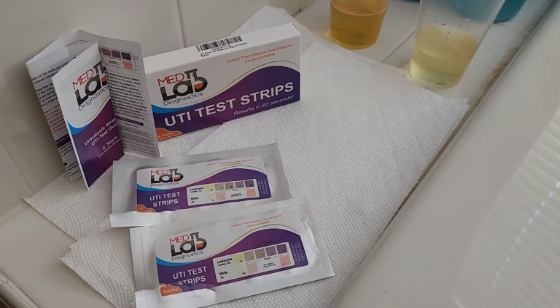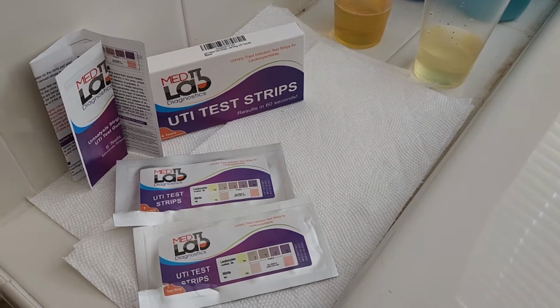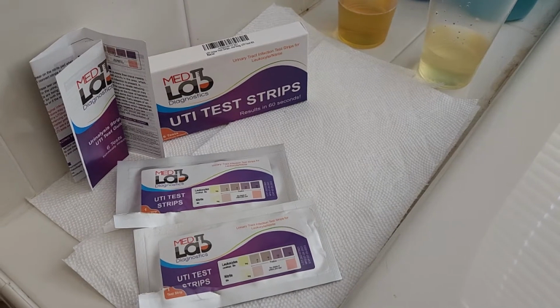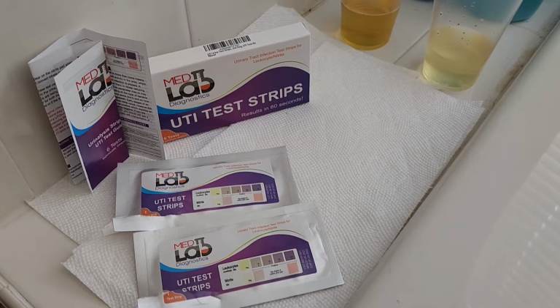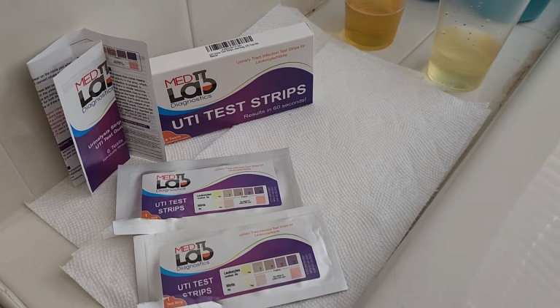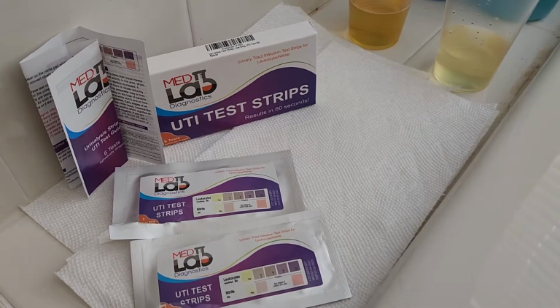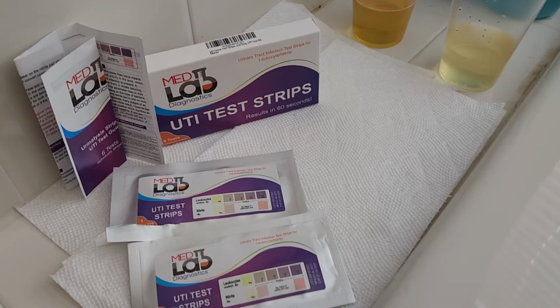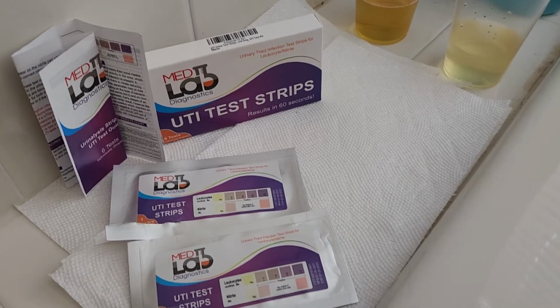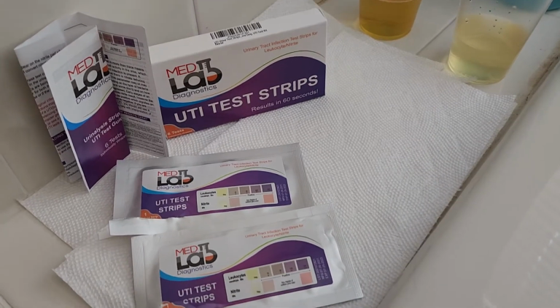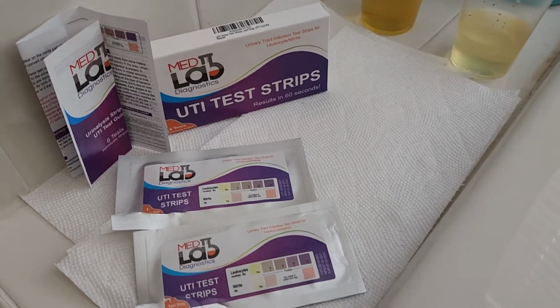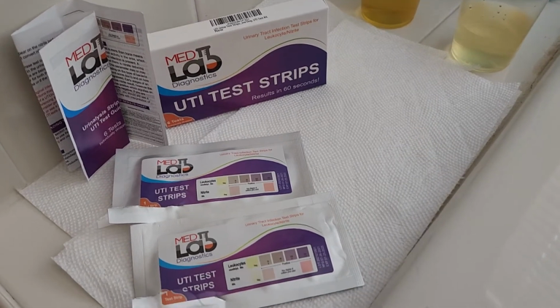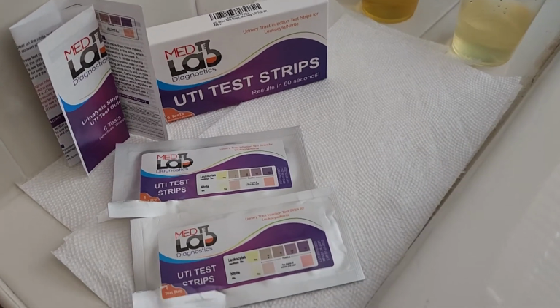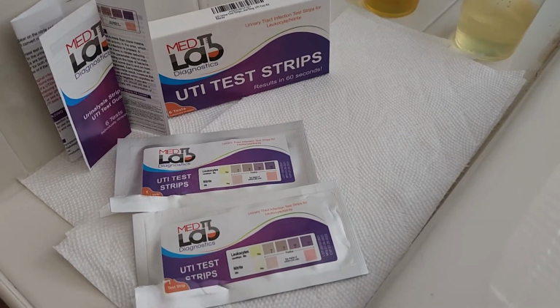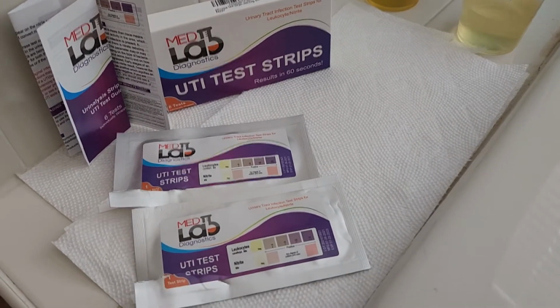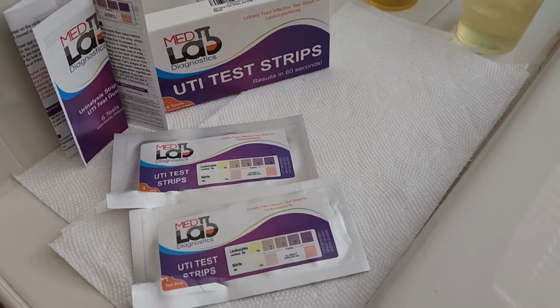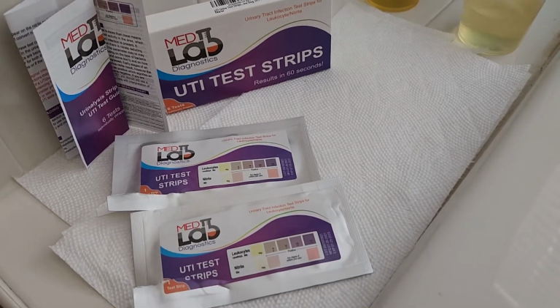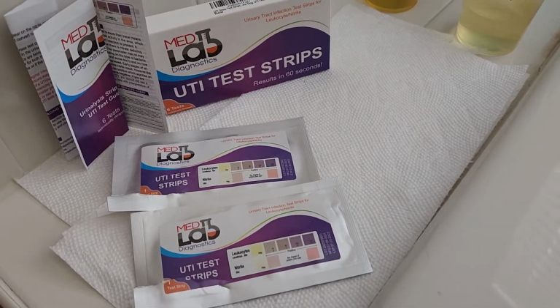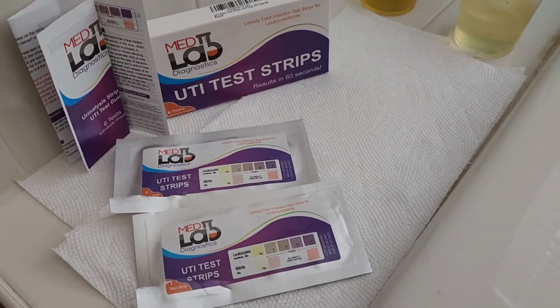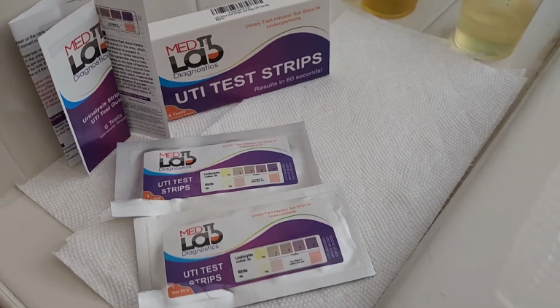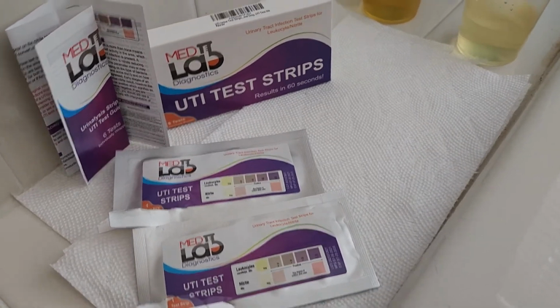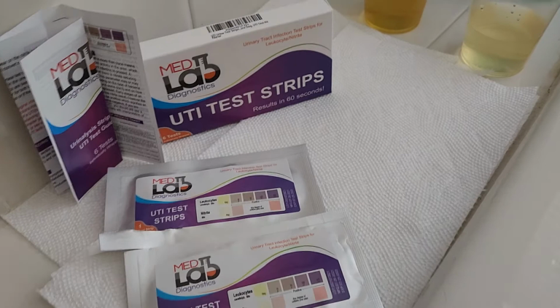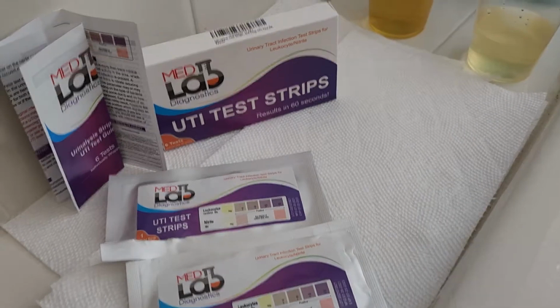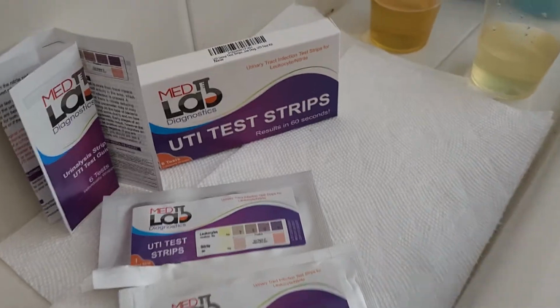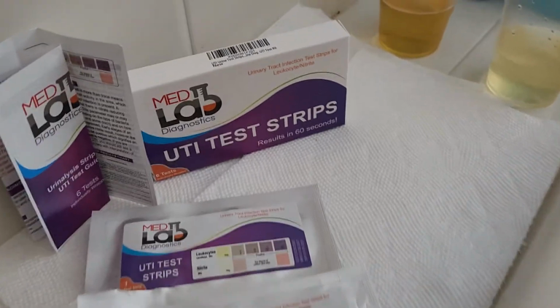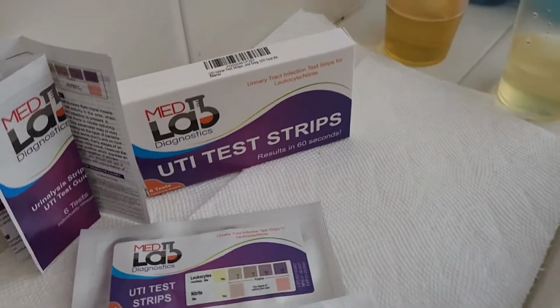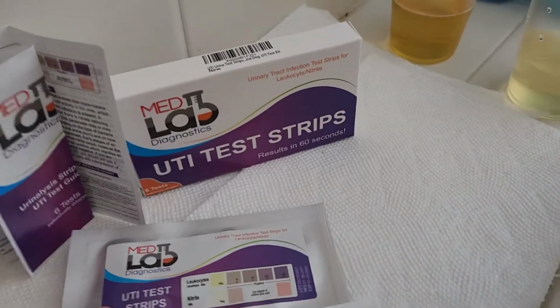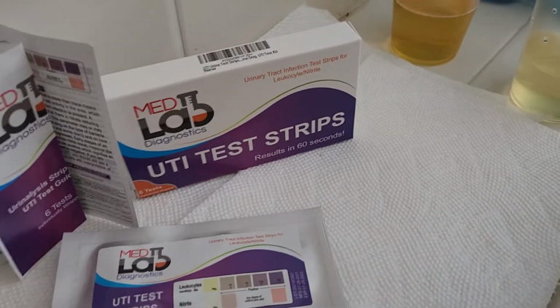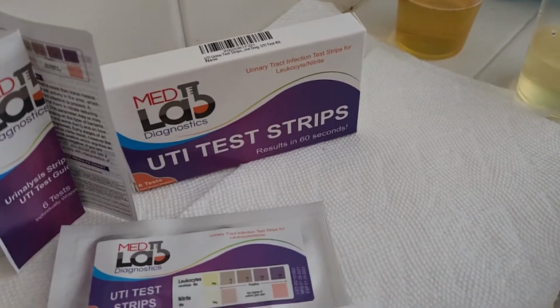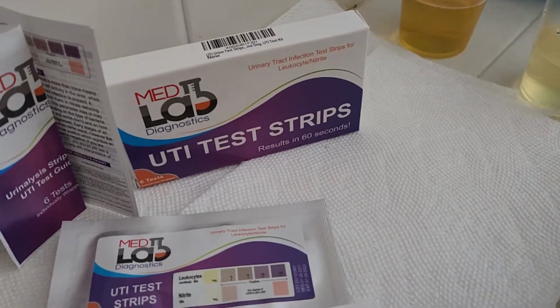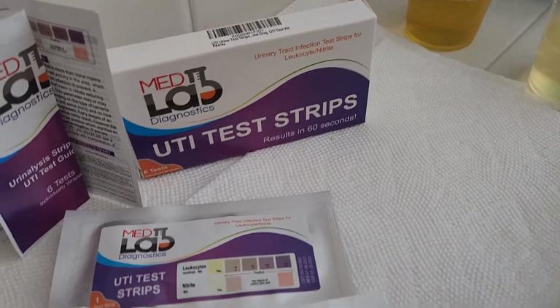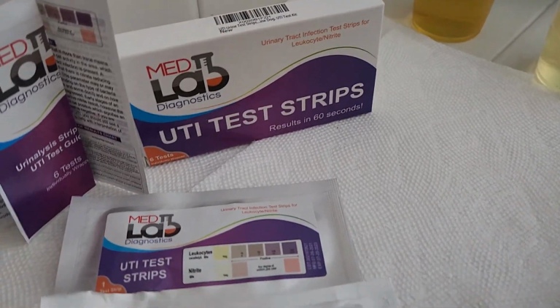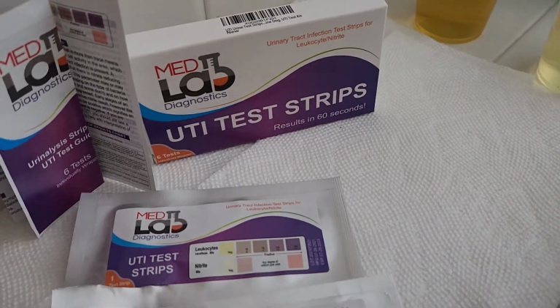Hello, this is Elena with MedLab Diagnostics, and today I'm going to show you how to use our UTI test strips.